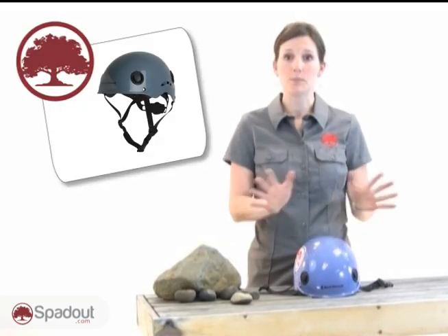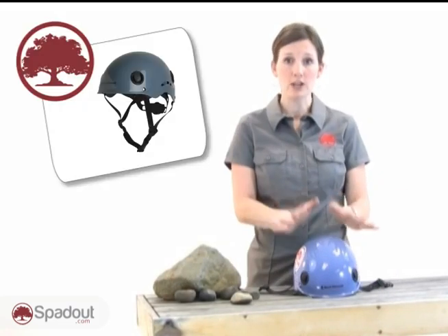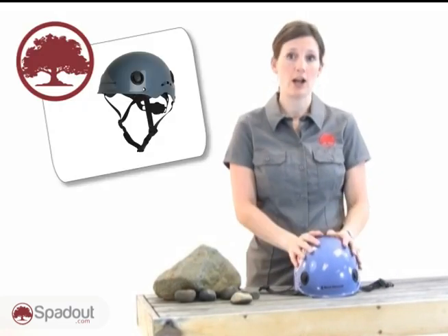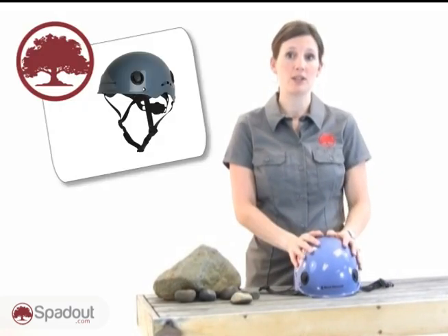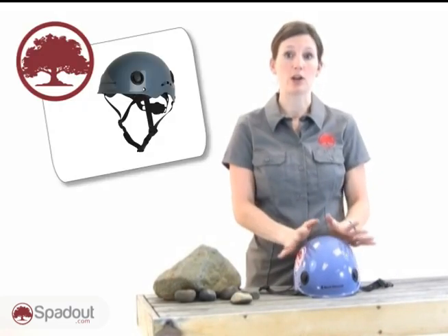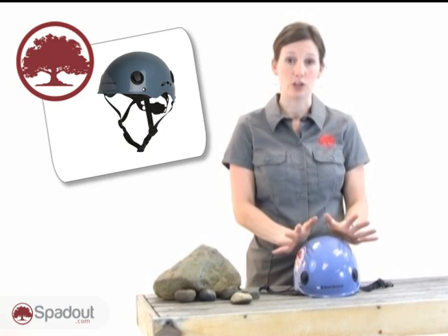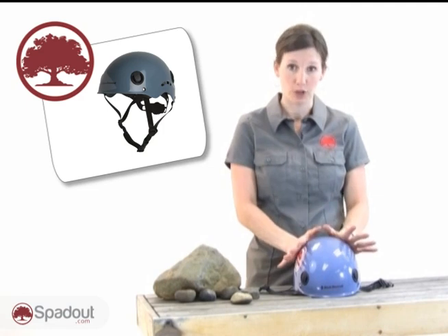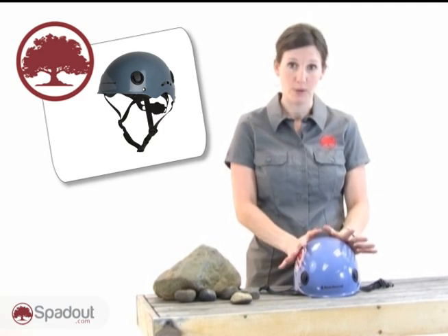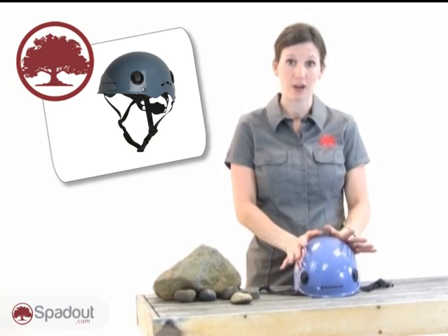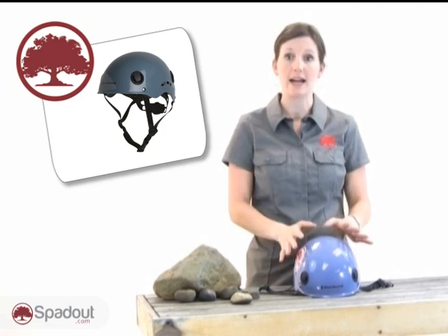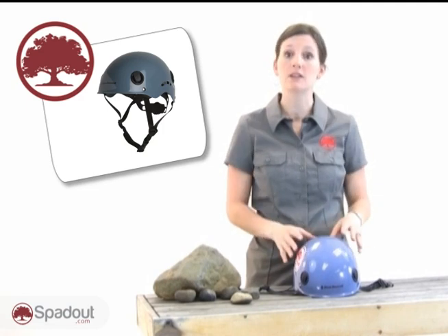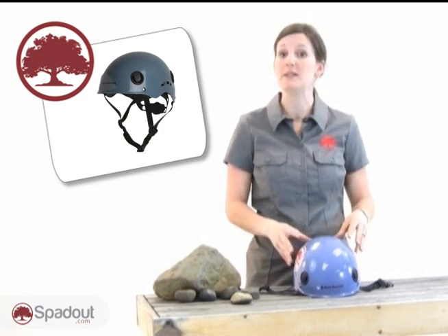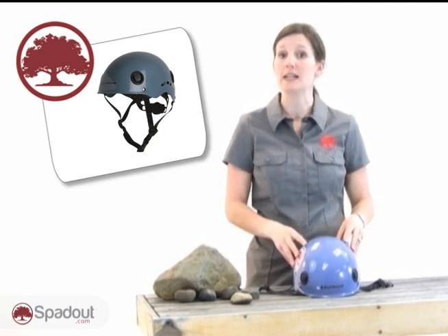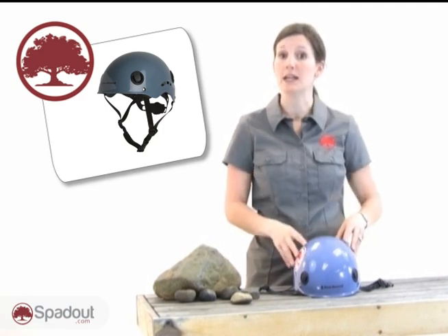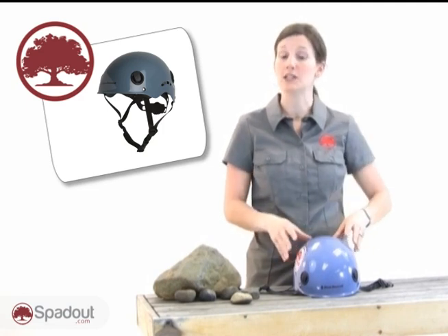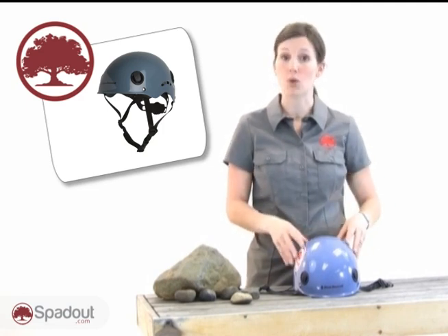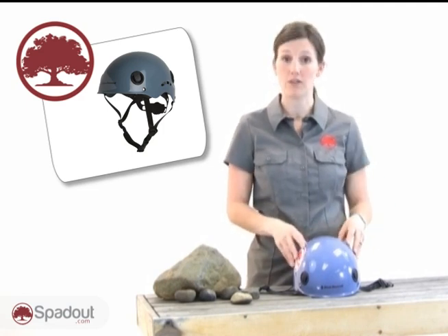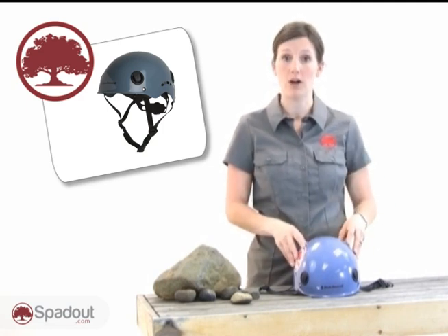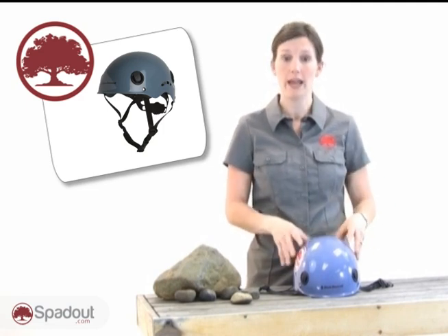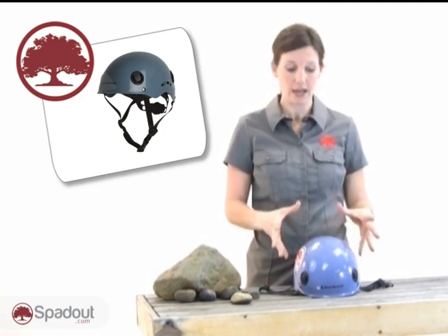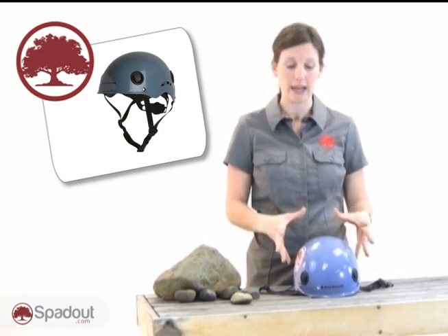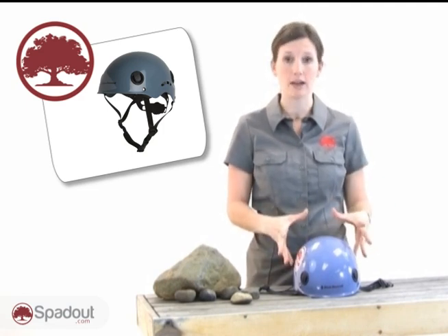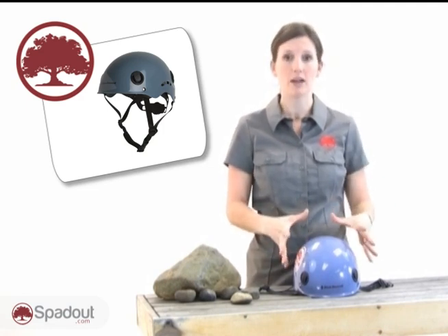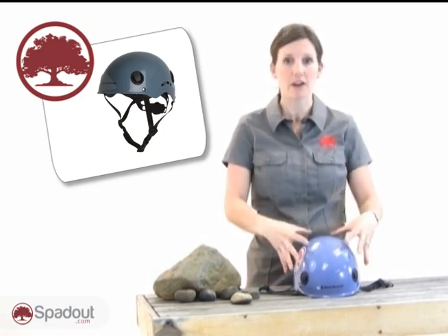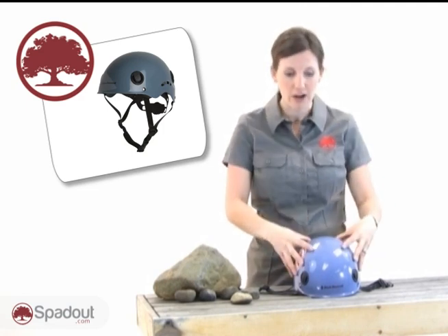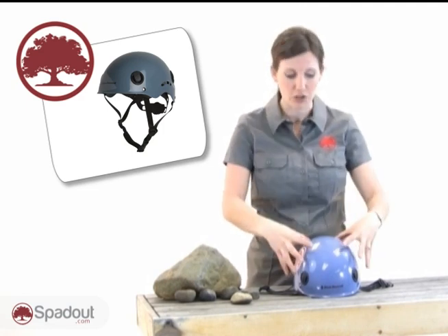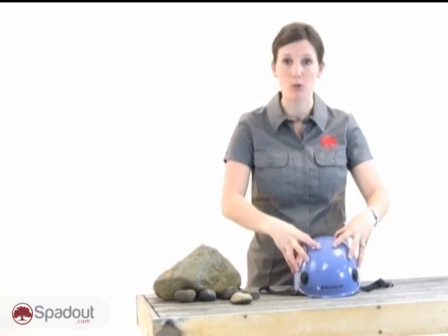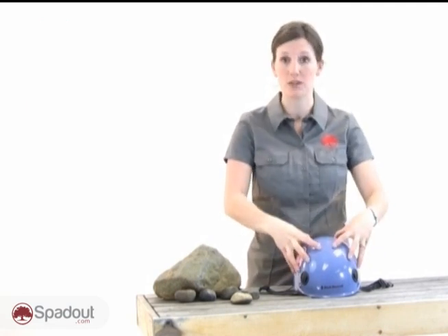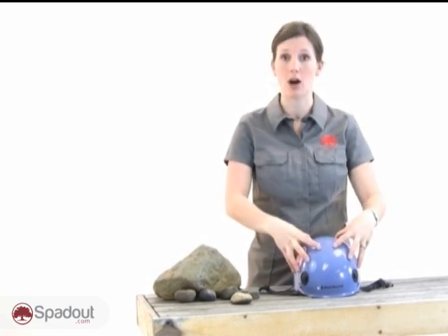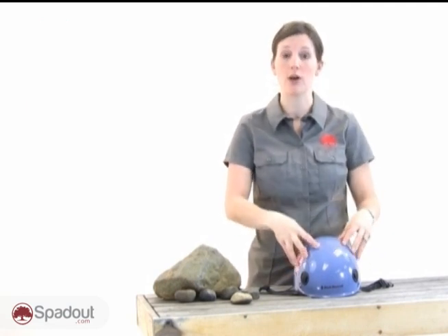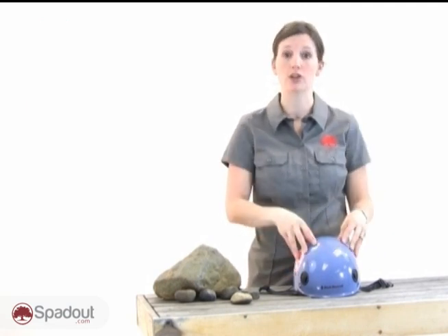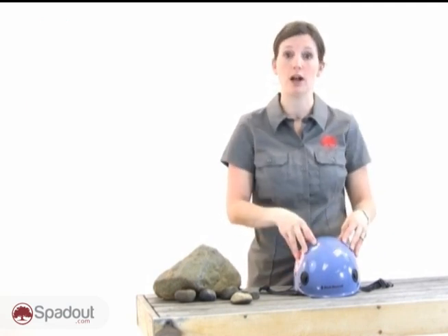Suspension helmets are durable. They're excellent for protecting against rock fall, and they're very durable with this hard outer shell.